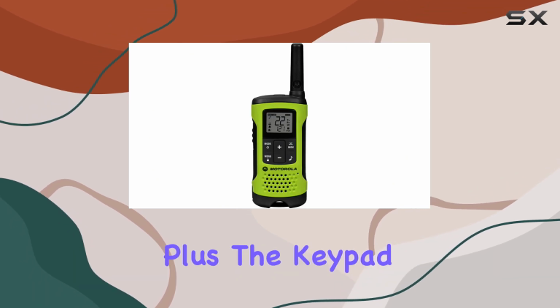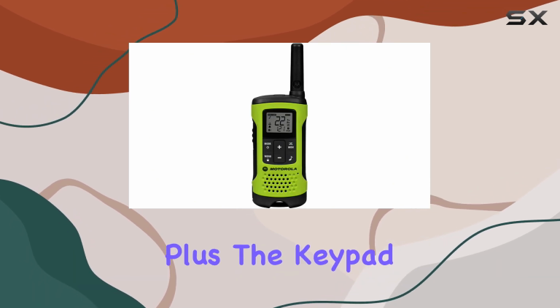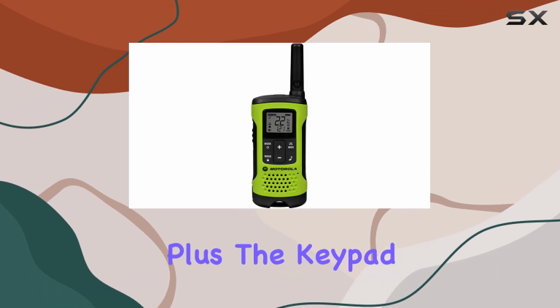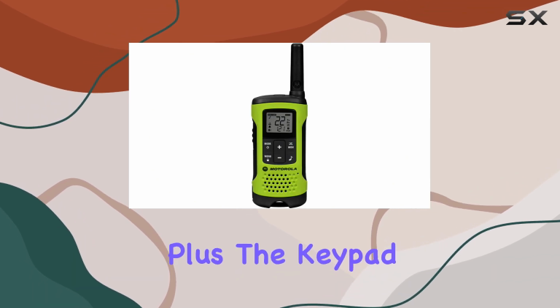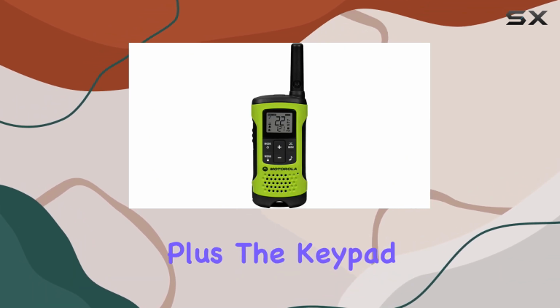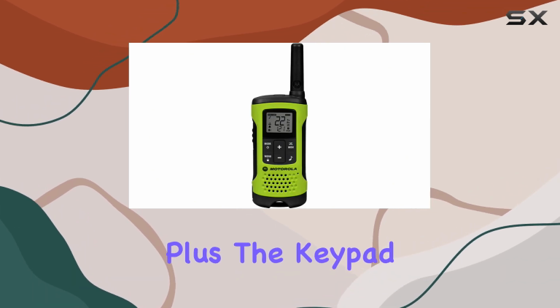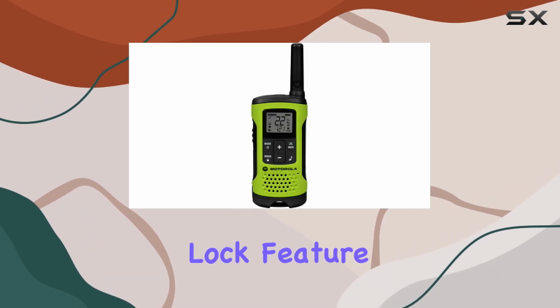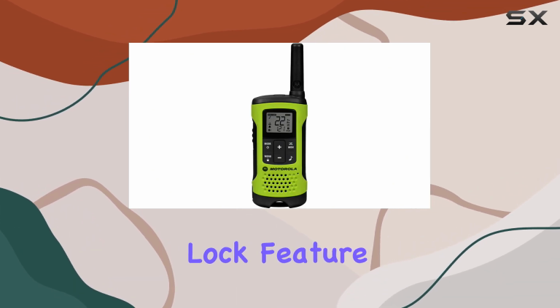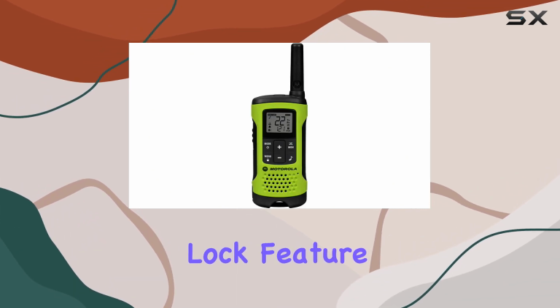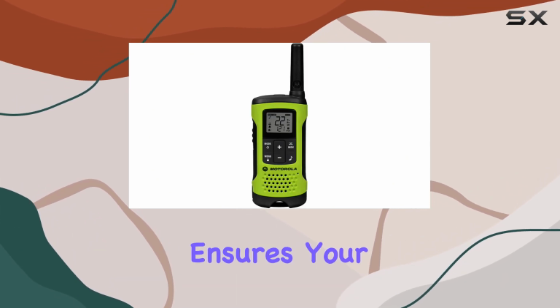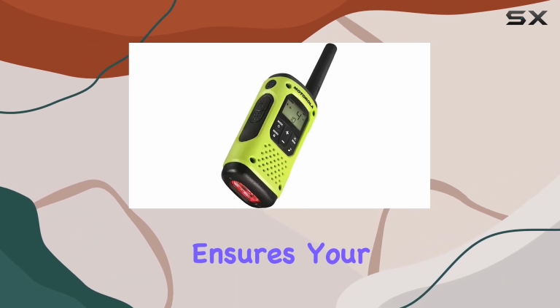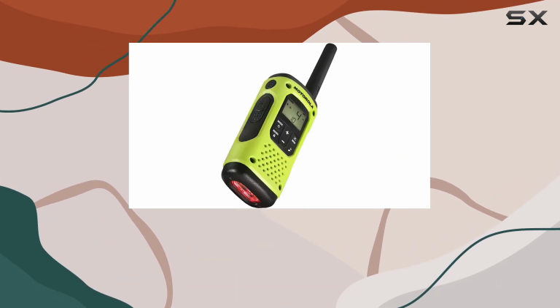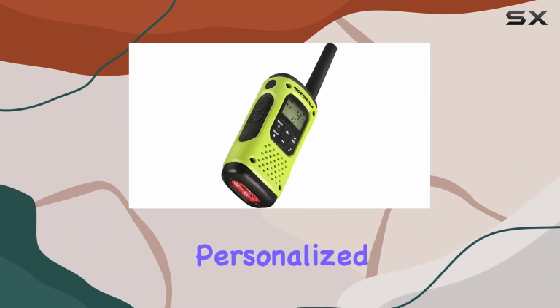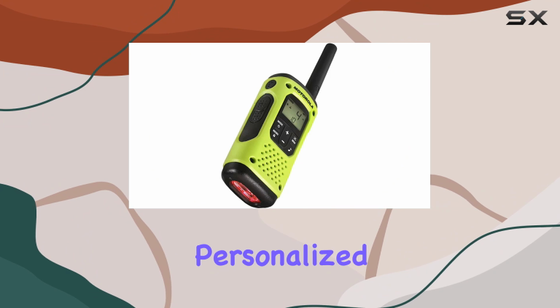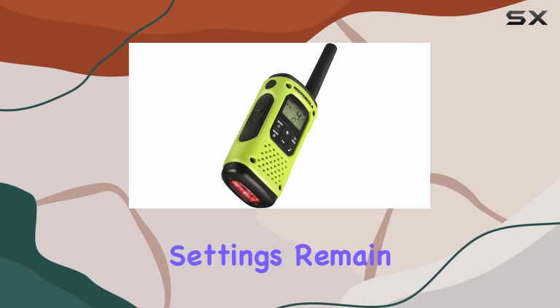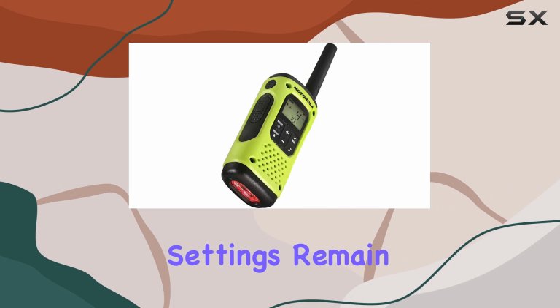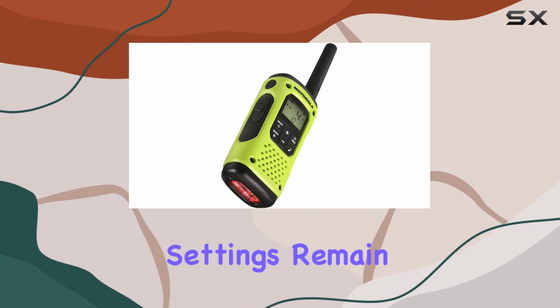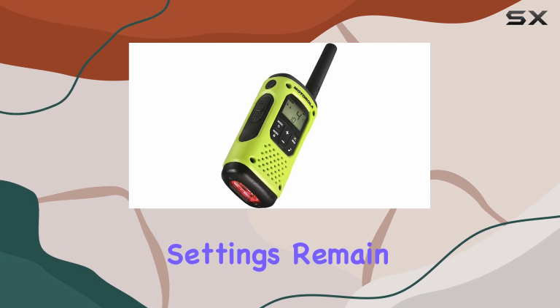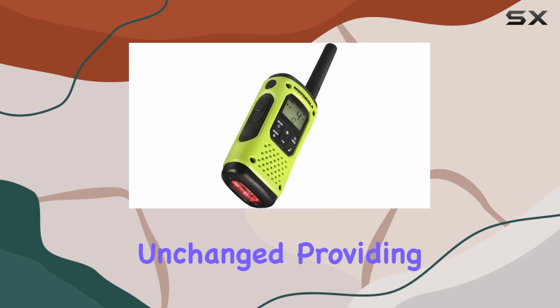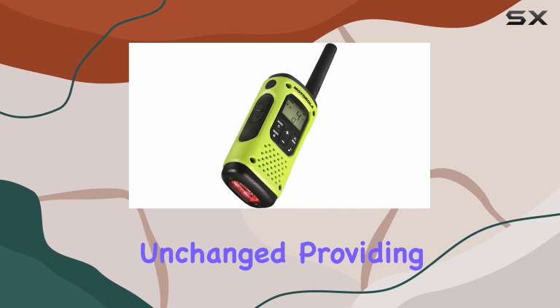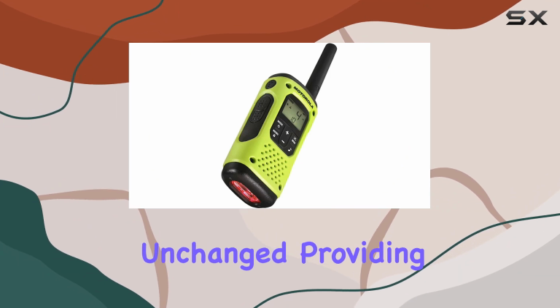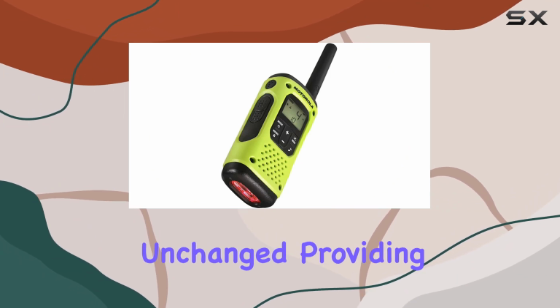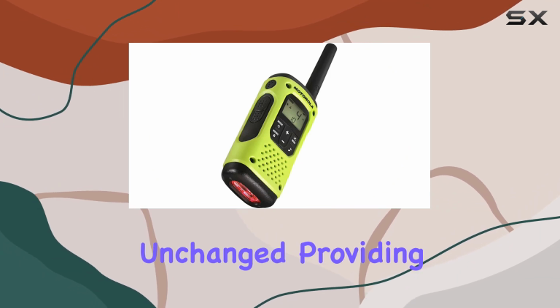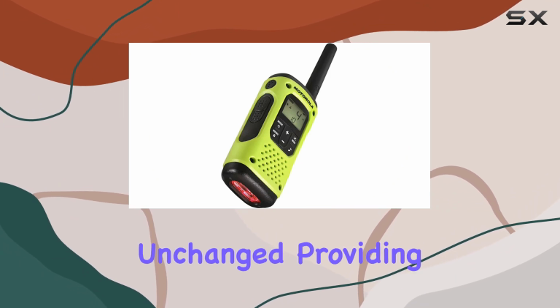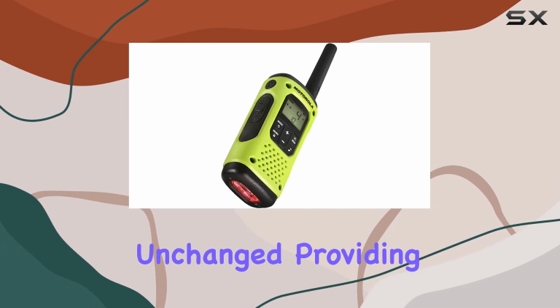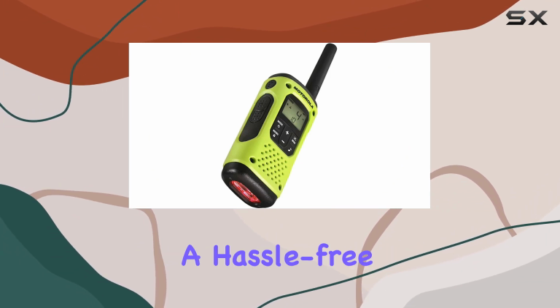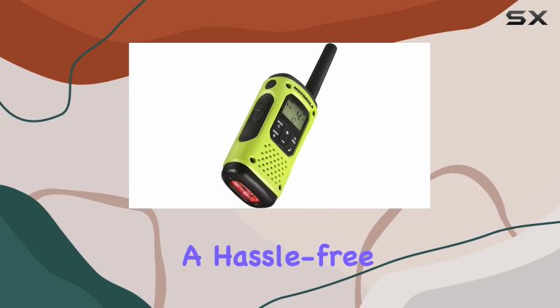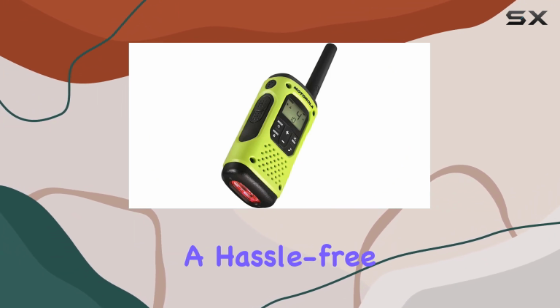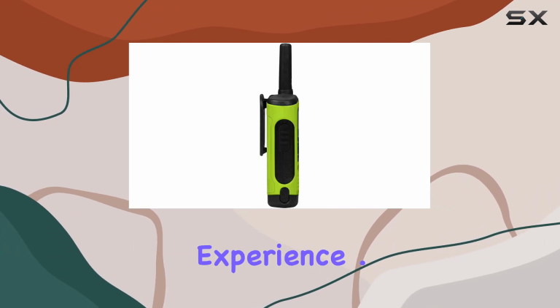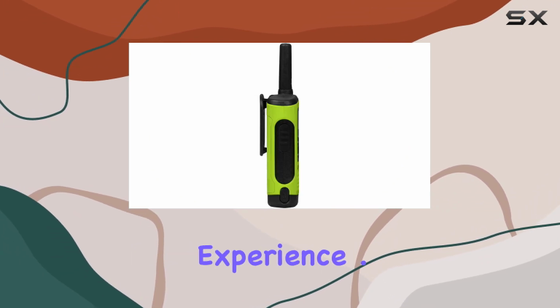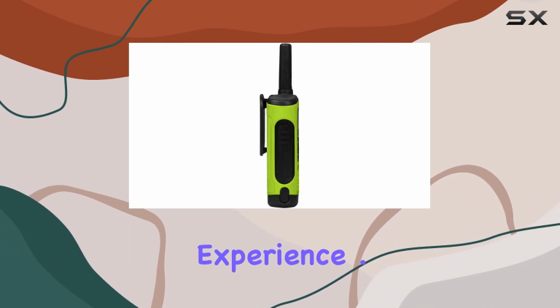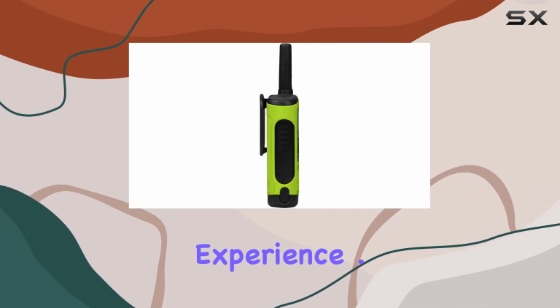The keypad lock feature ensures your personalized settings remain unchanged, providing a hassle-free experience.